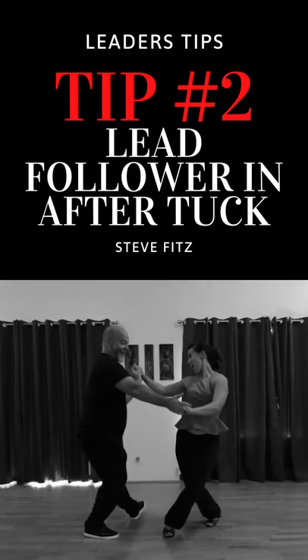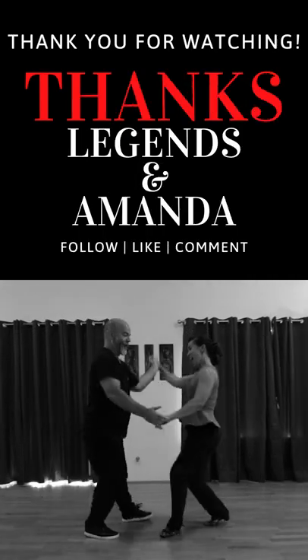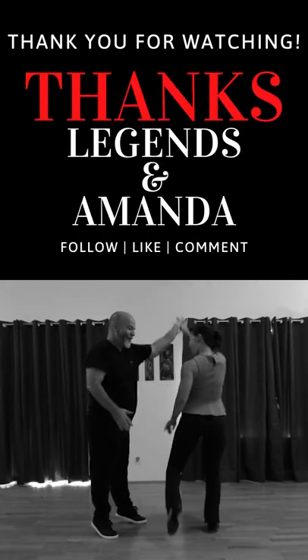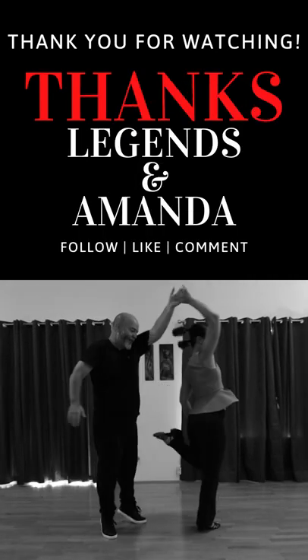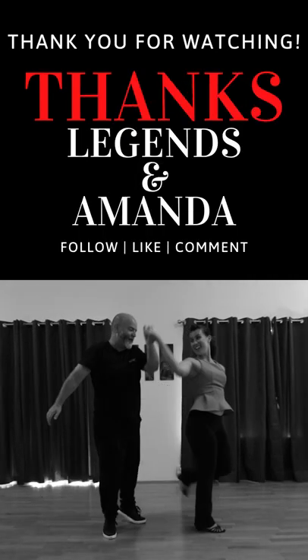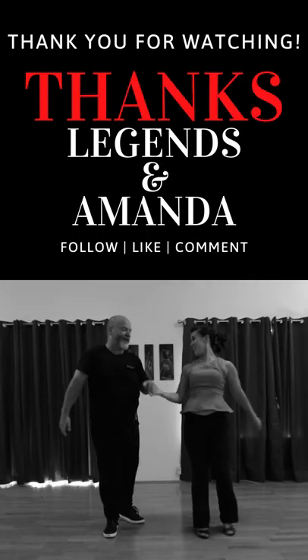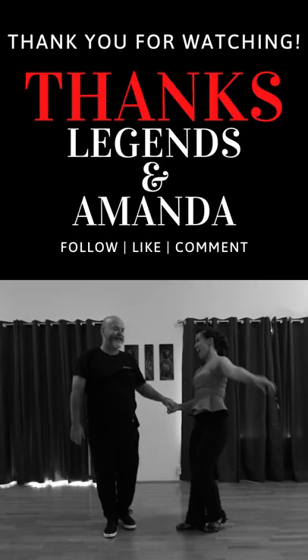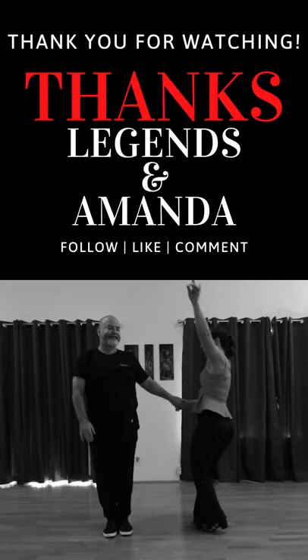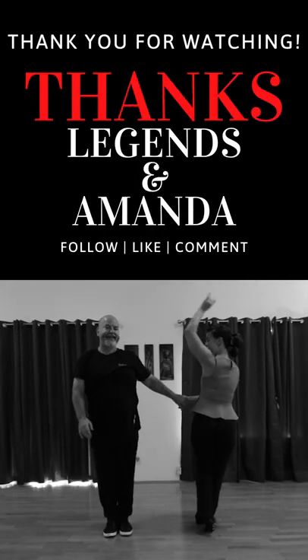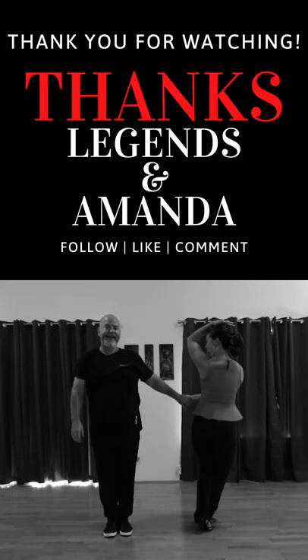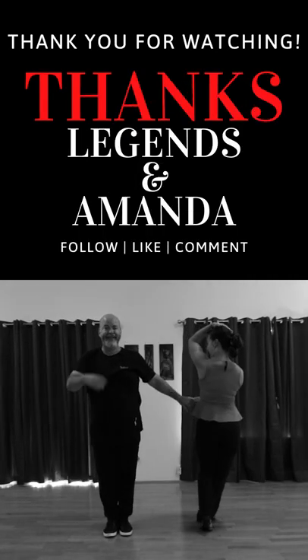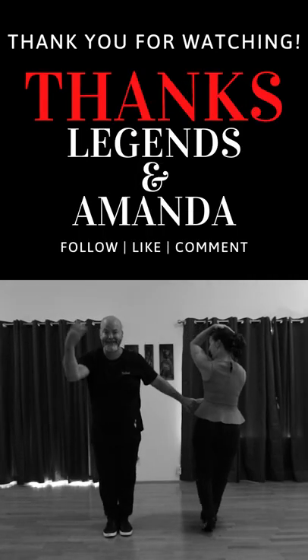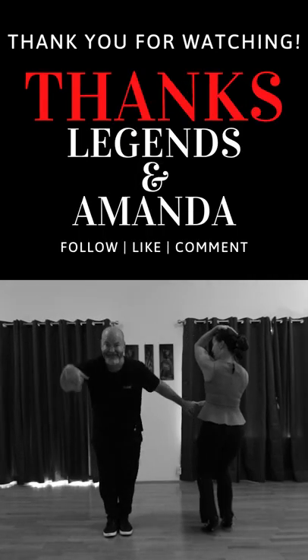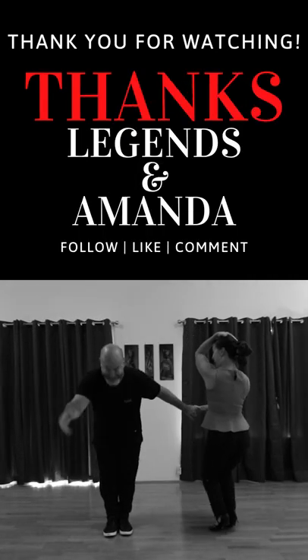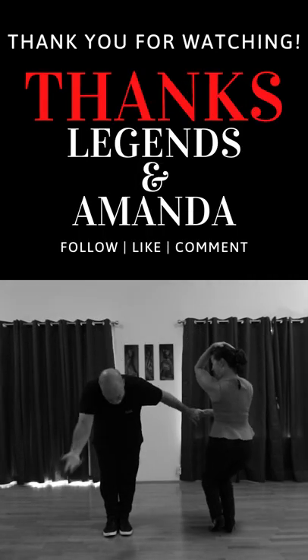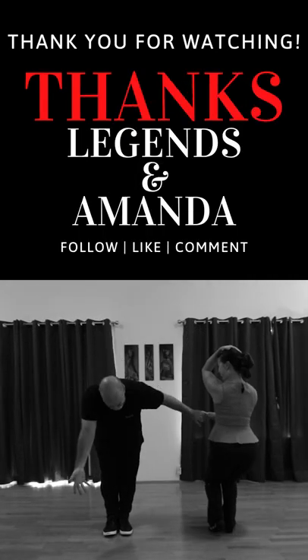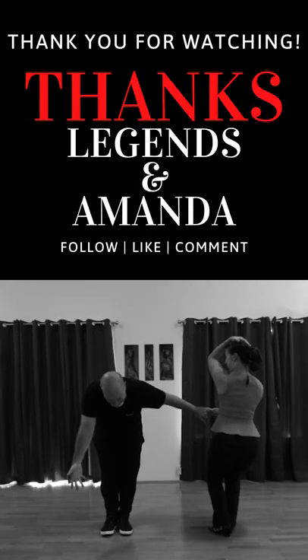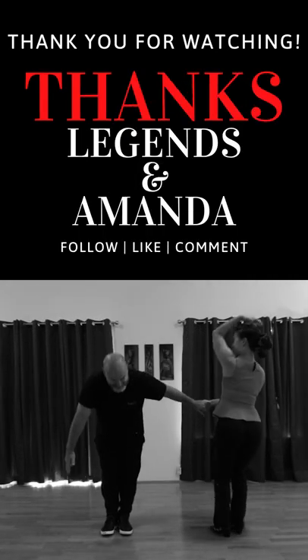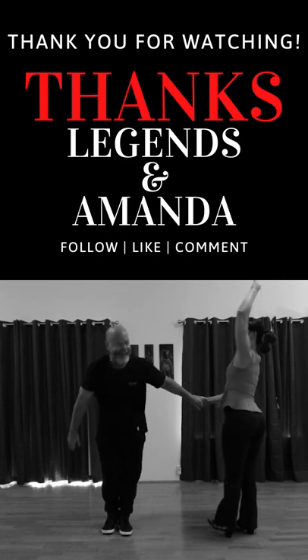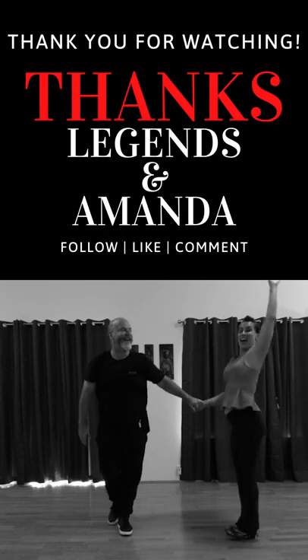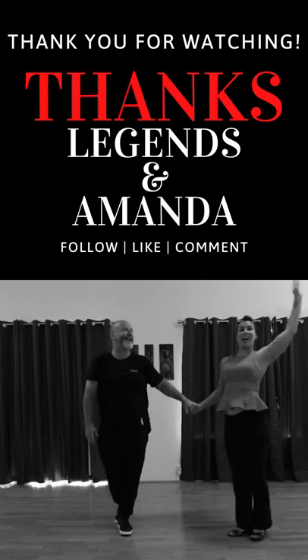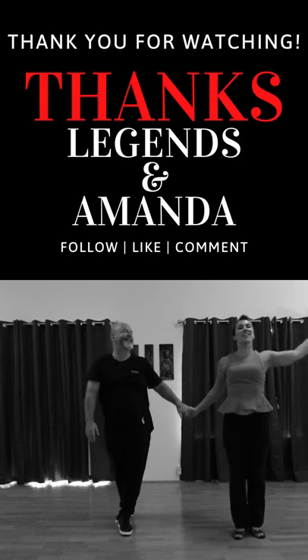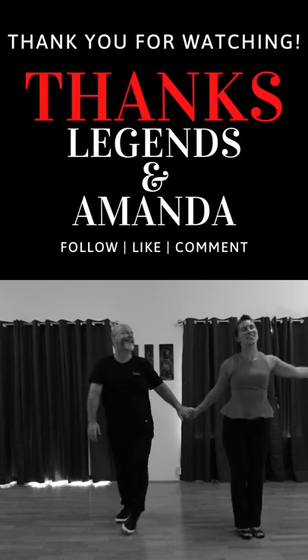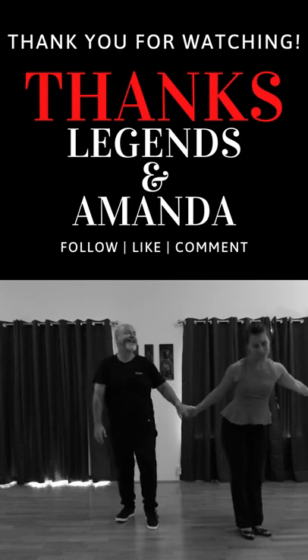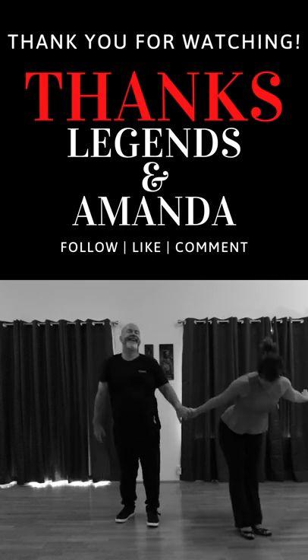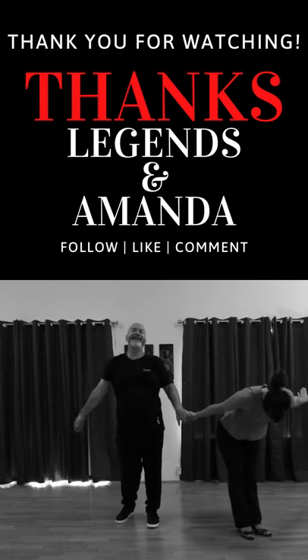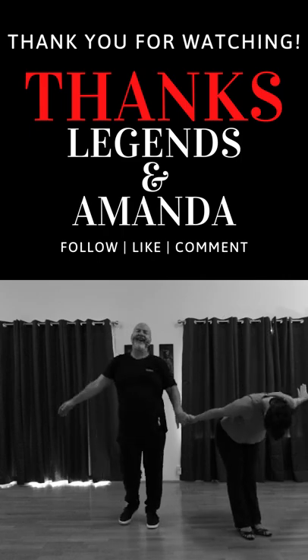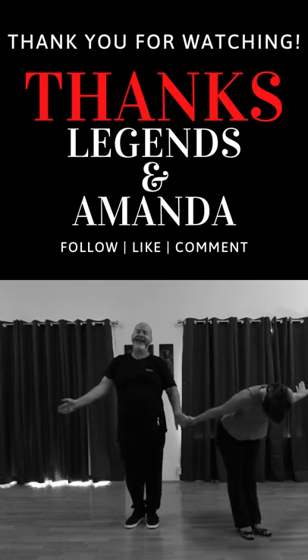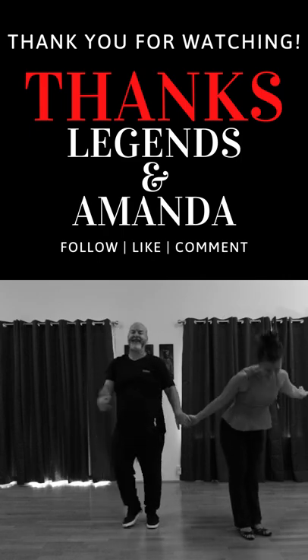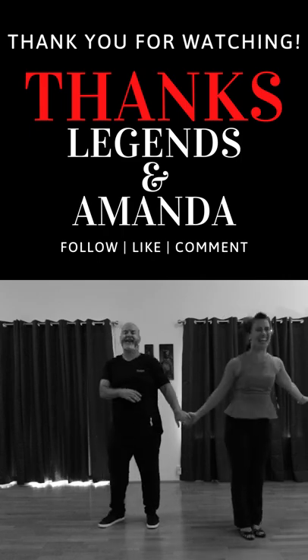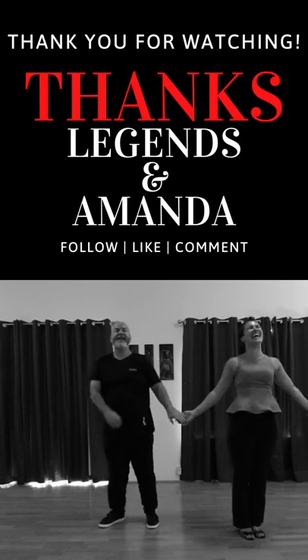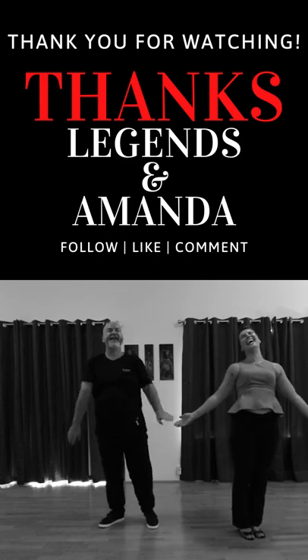Thank you for watching, and thank you Zack and Razor and Amanda for helping me put this video together.